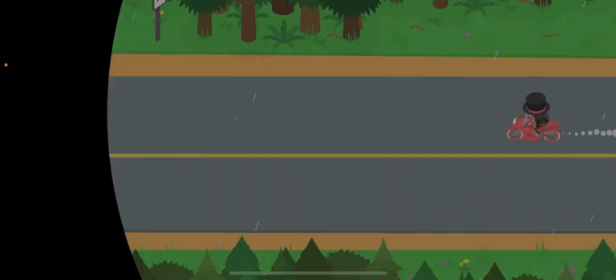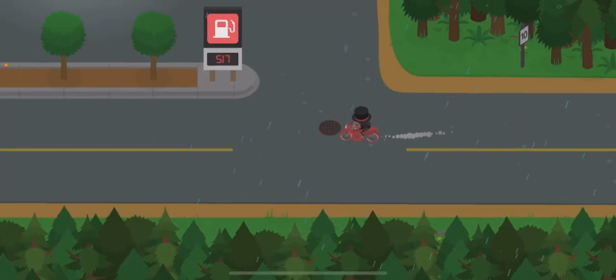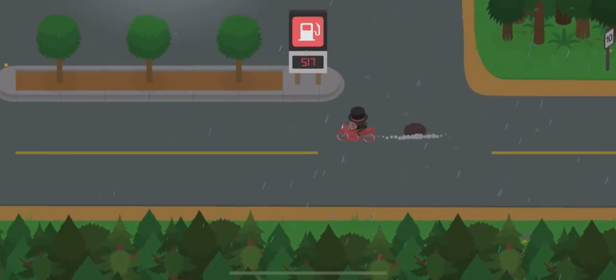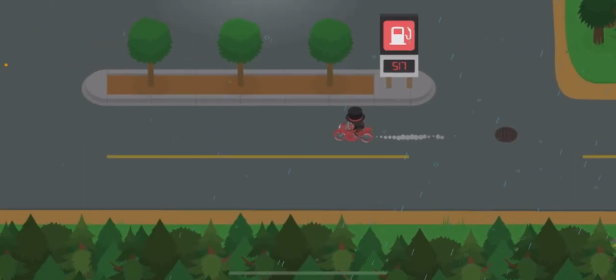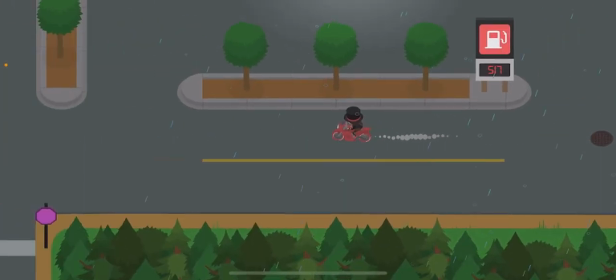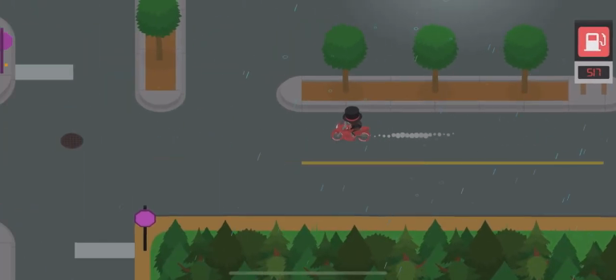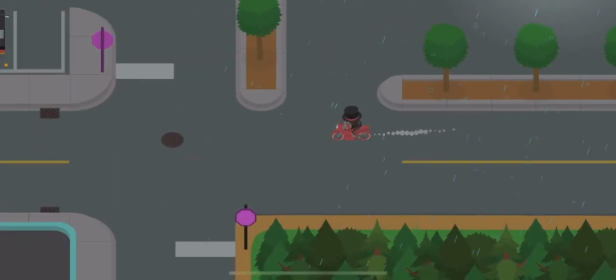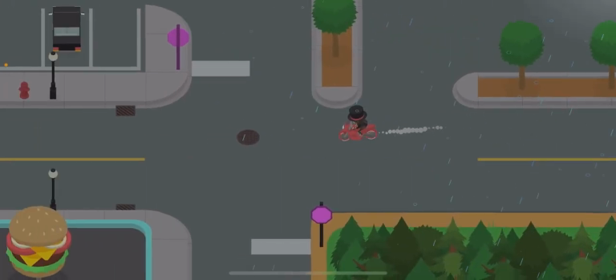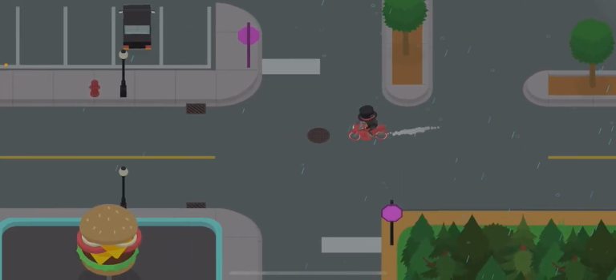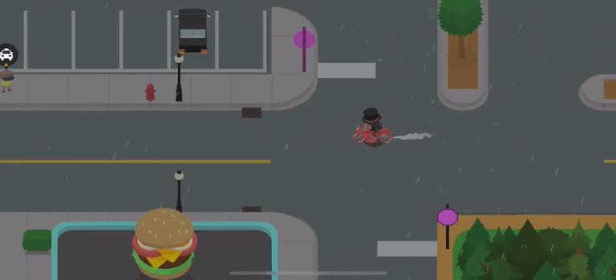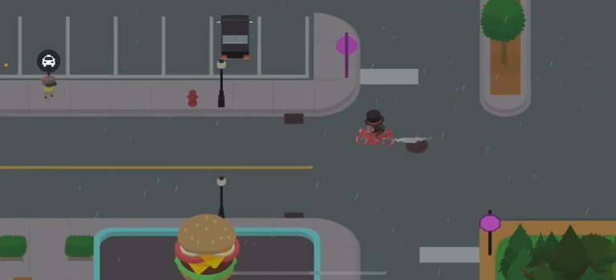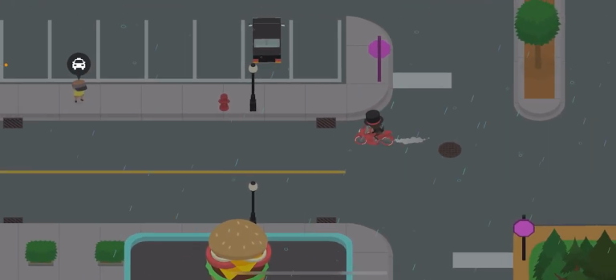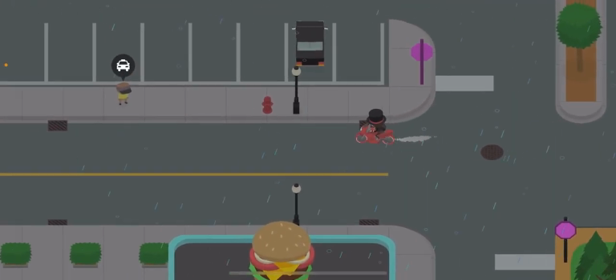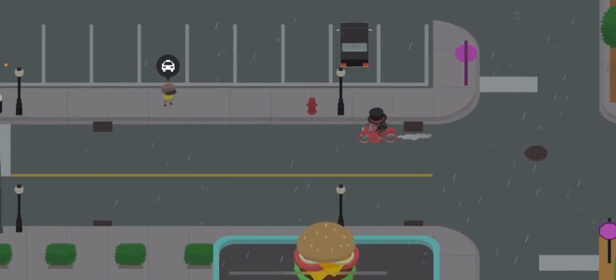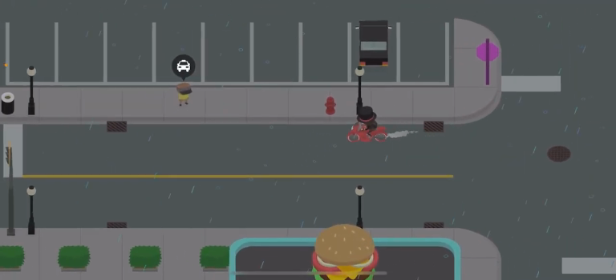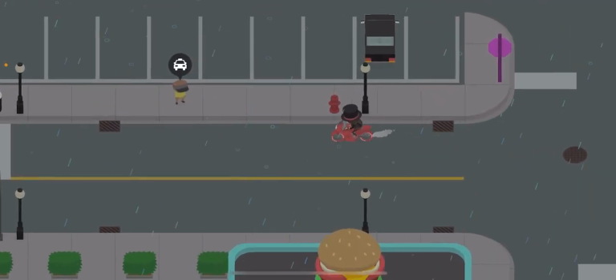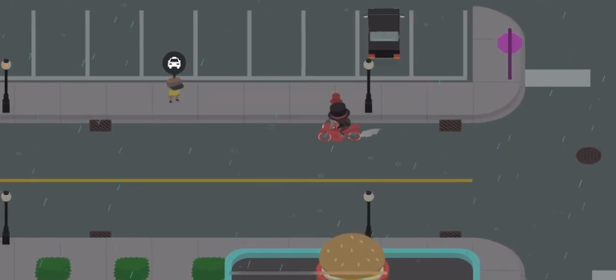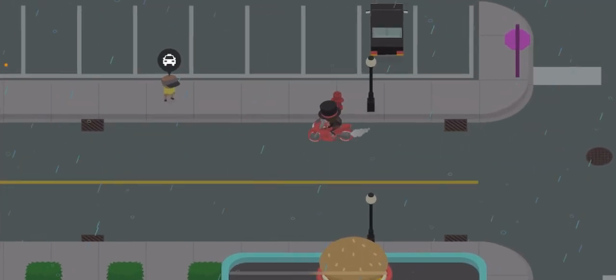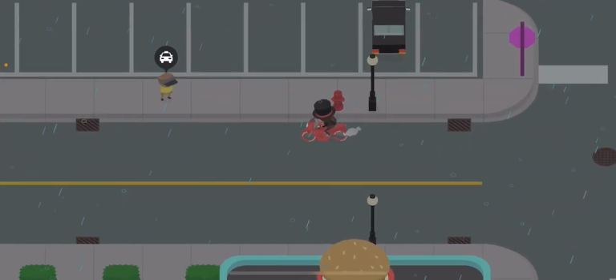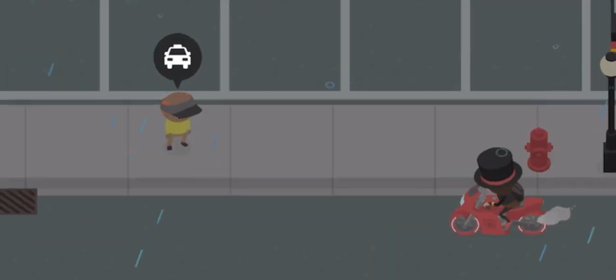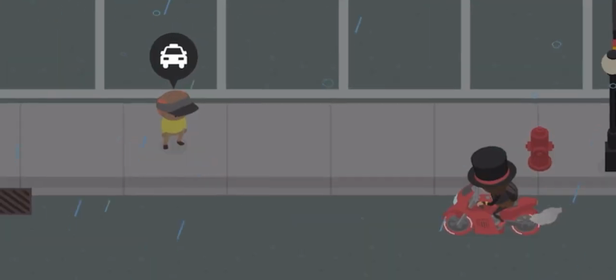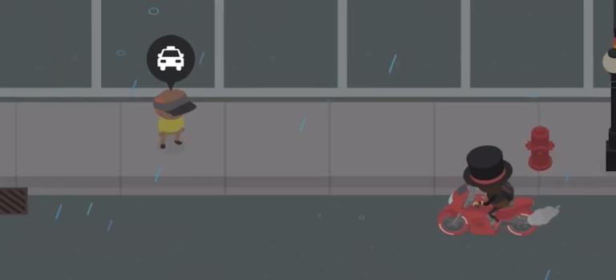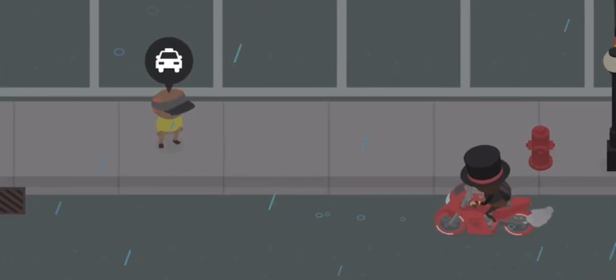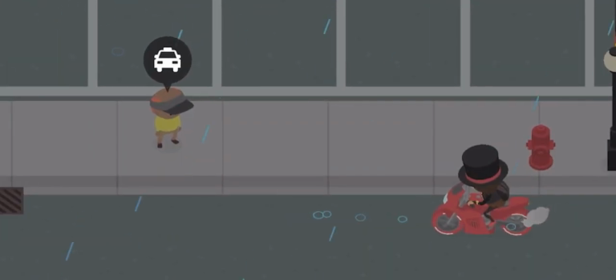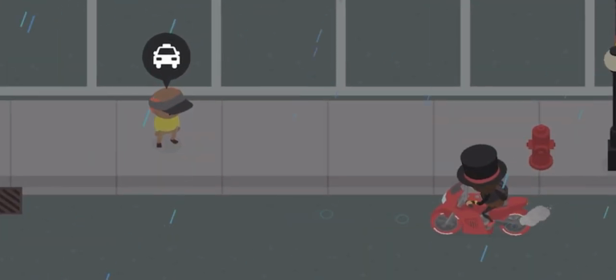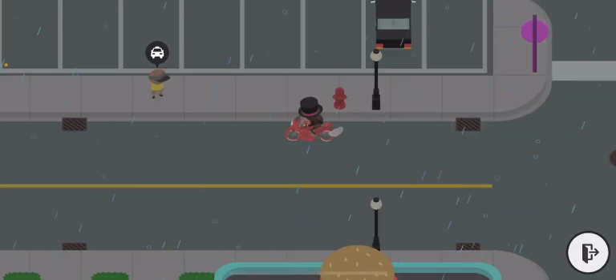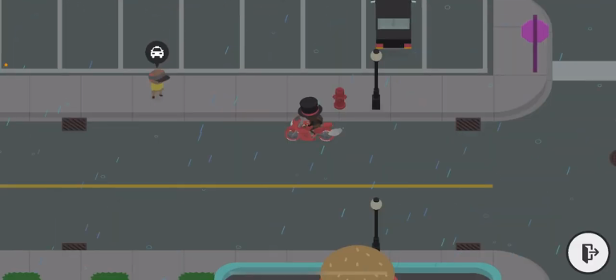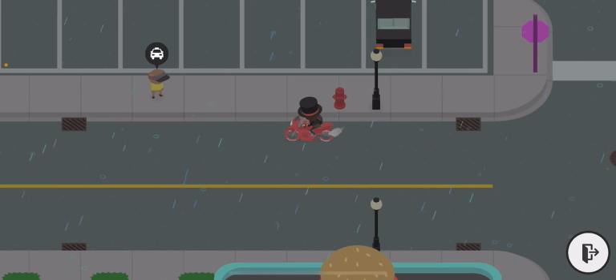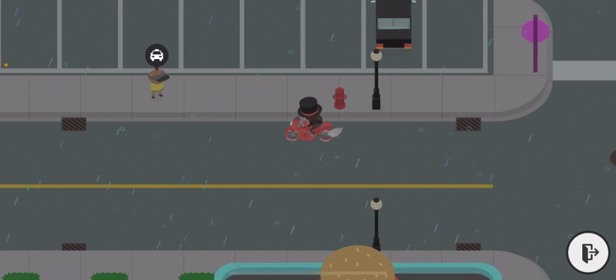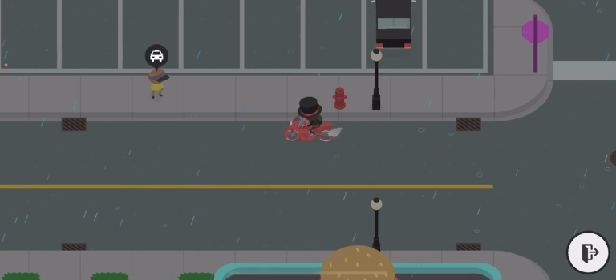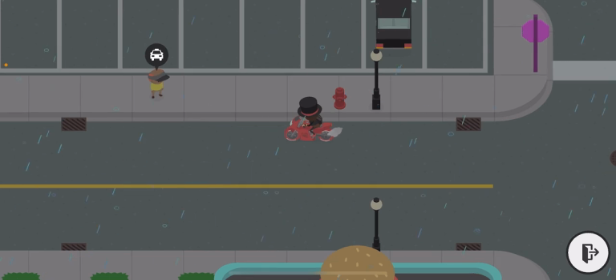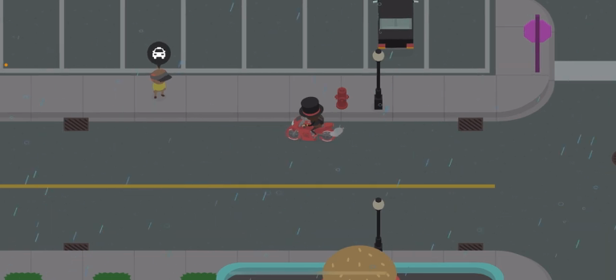Once you've made it to the town, you're gonna go to the sidewalk and look for one of these taxi people. And you basically just want to hit them.